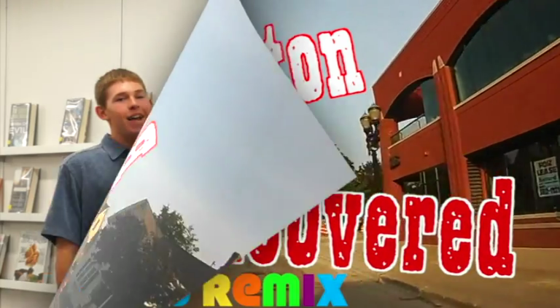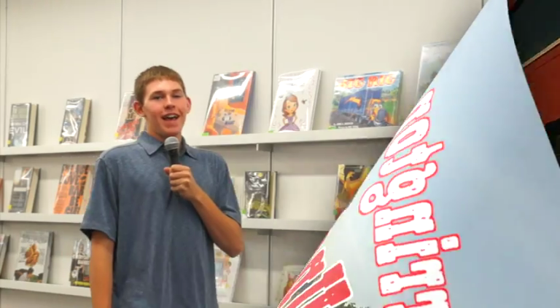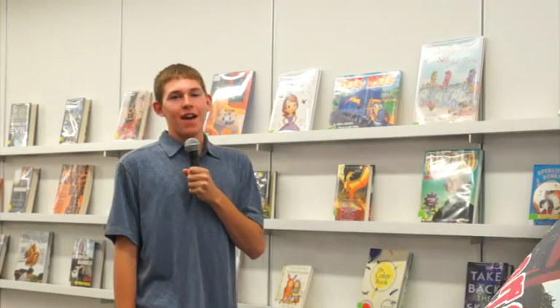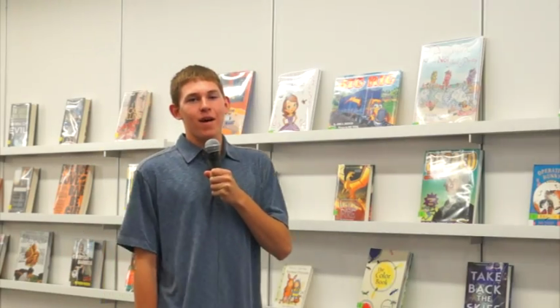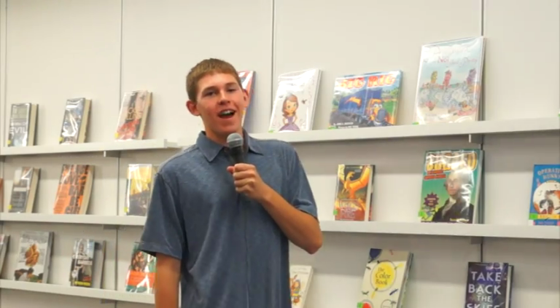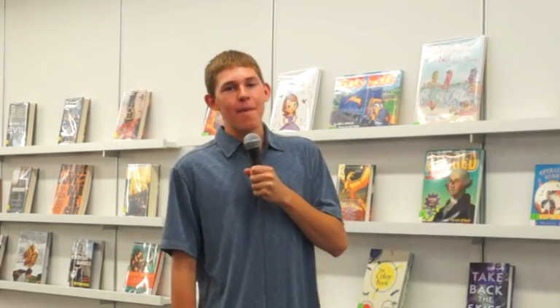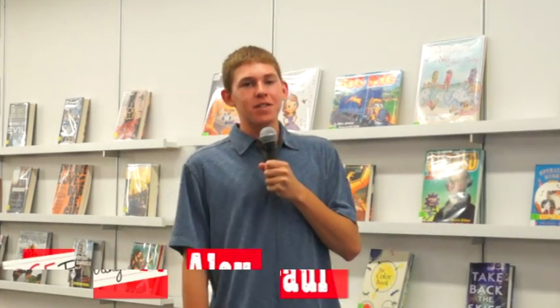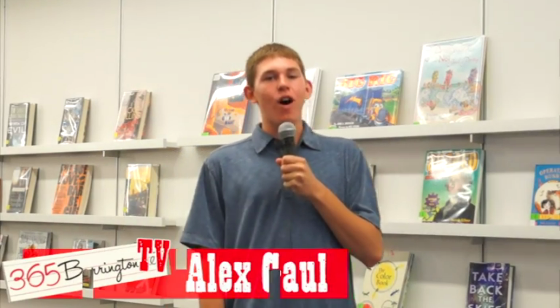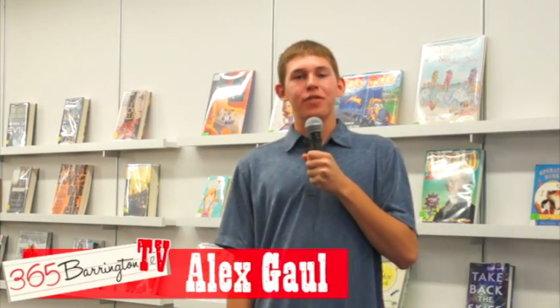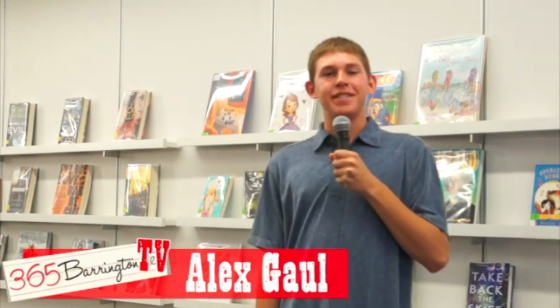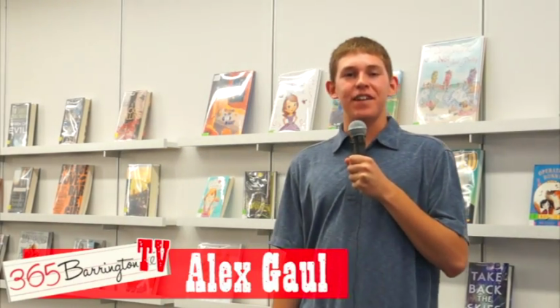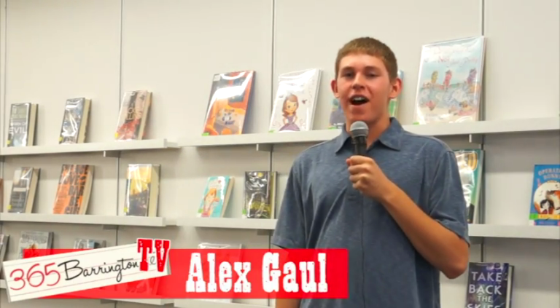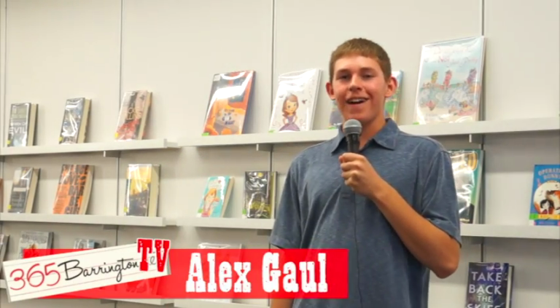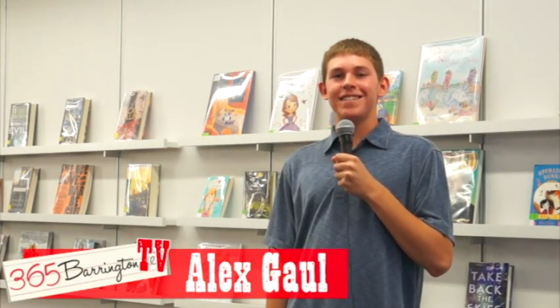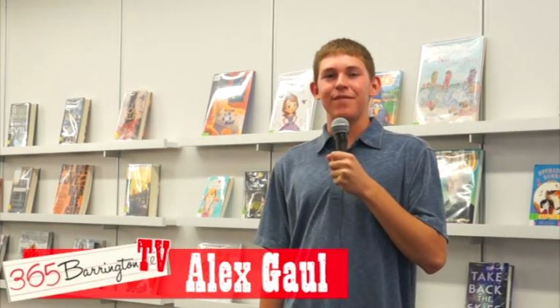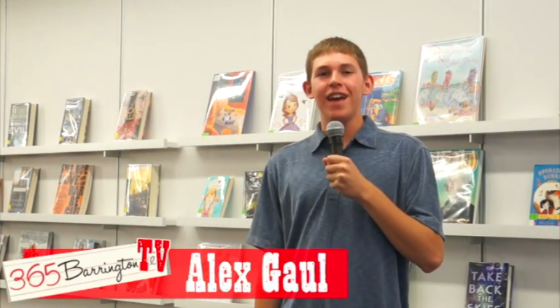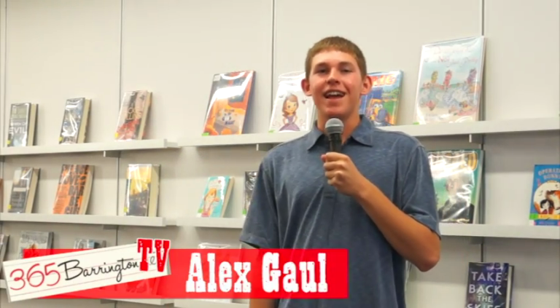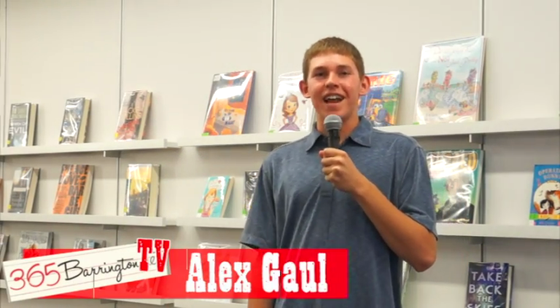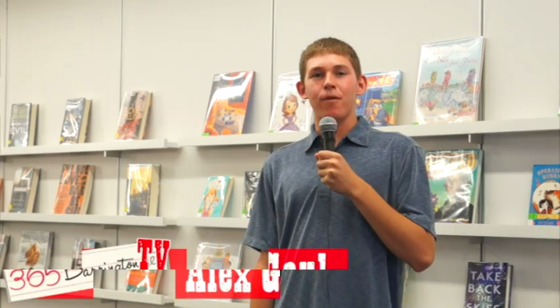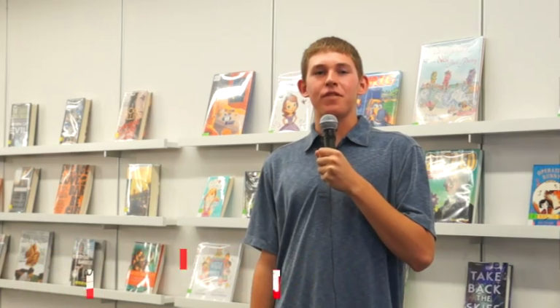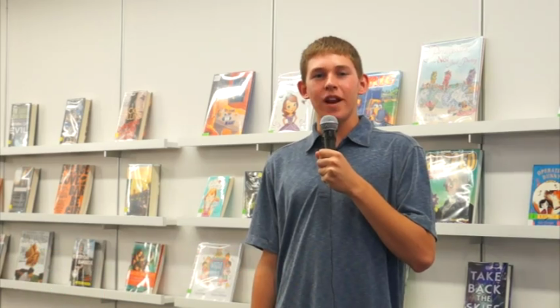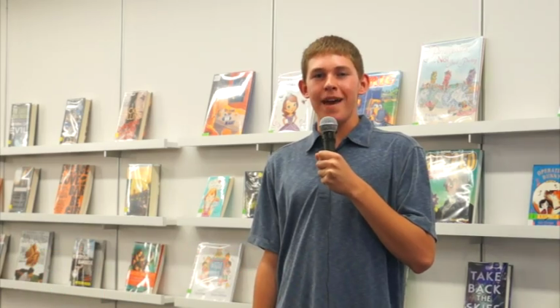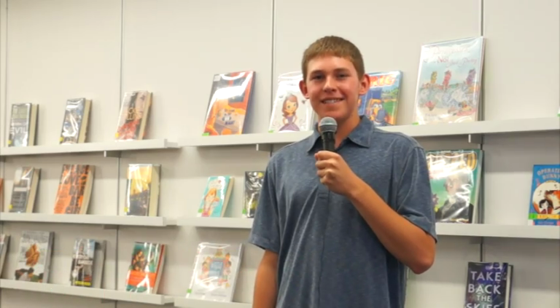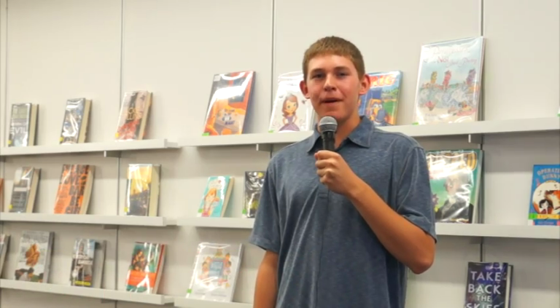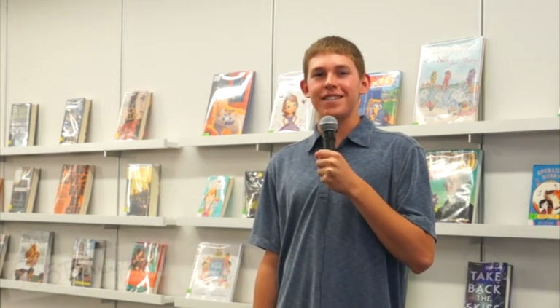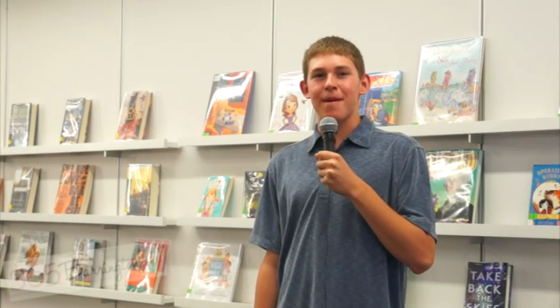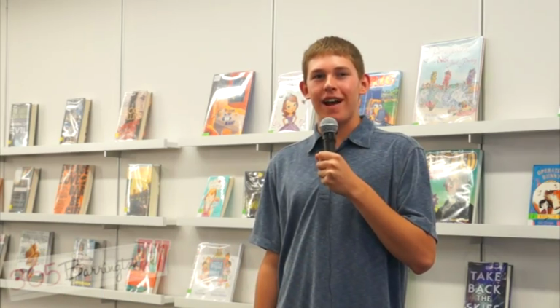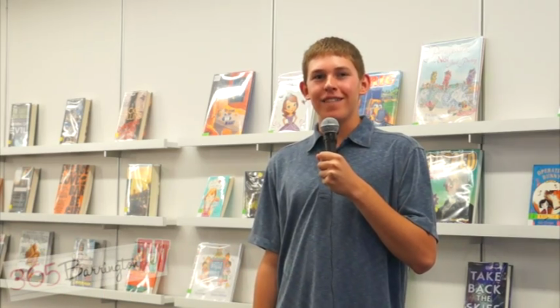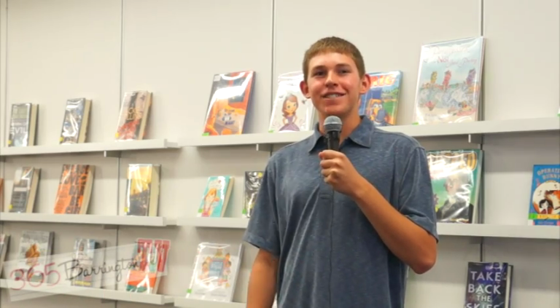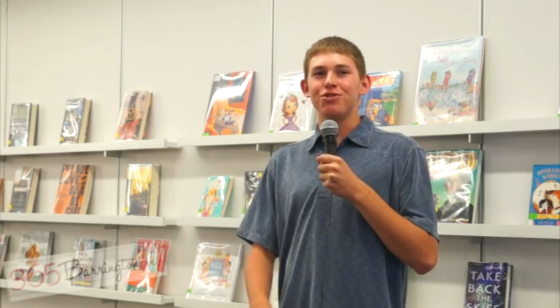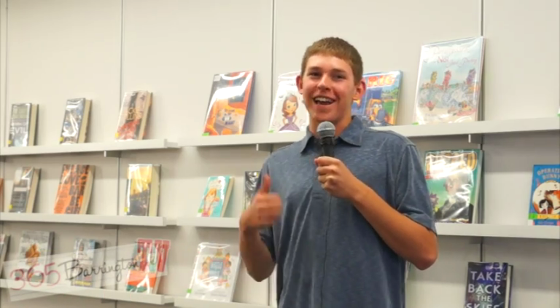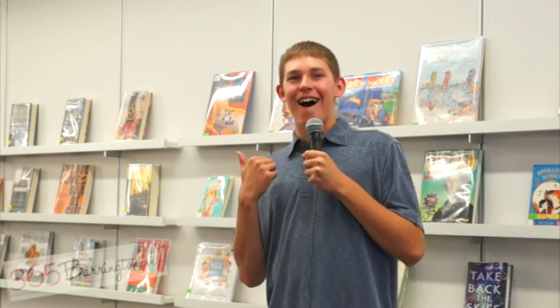Hey everybody, I'm Alex Gahl with 365 Barrington TV and today we're at the Remixed Barrington Library. Let's go check it out.